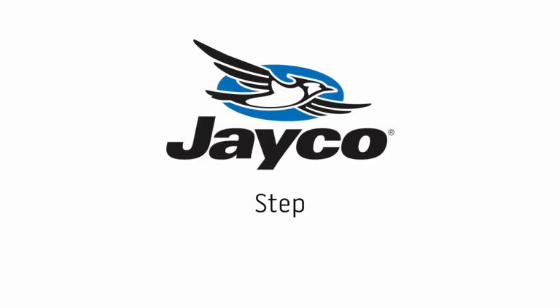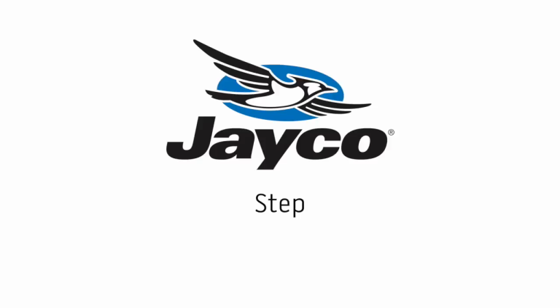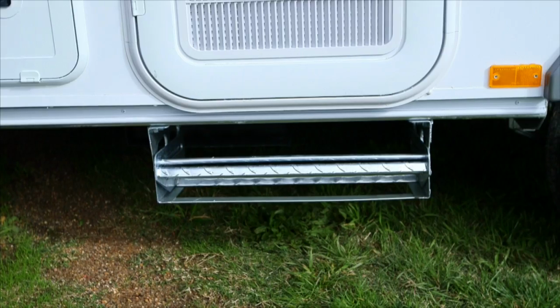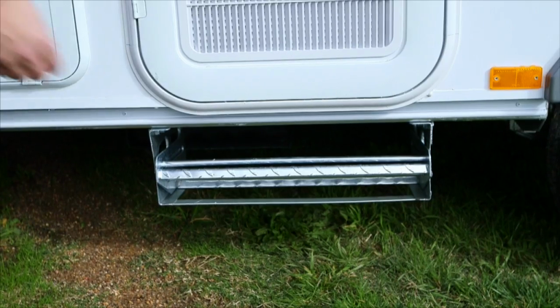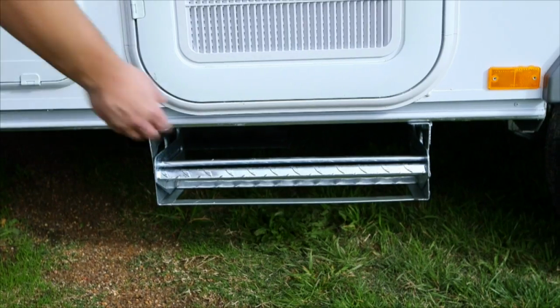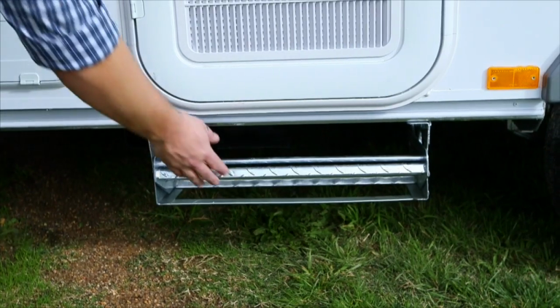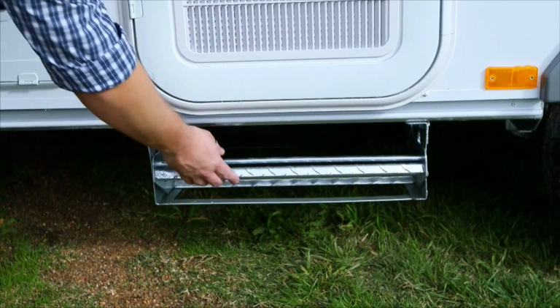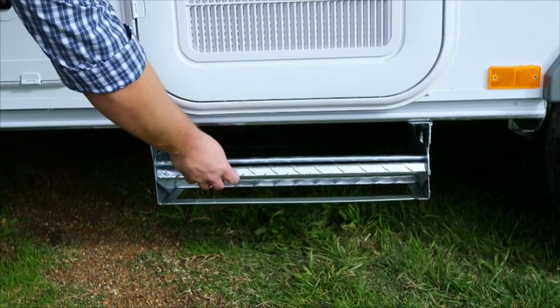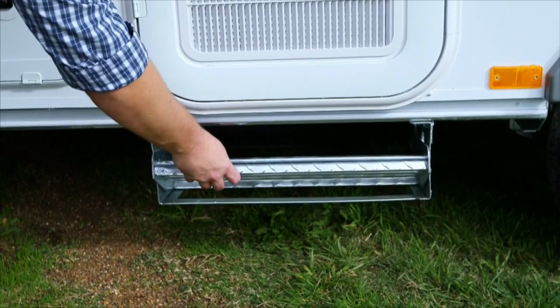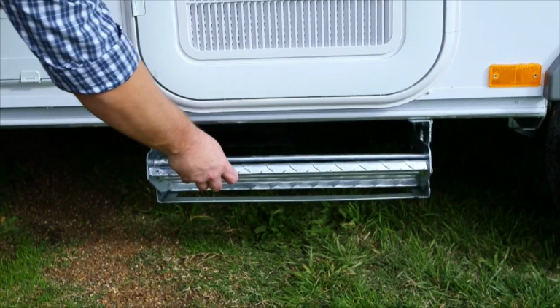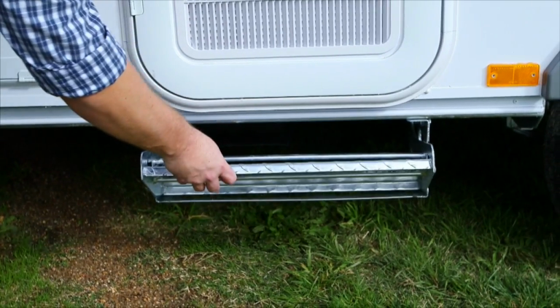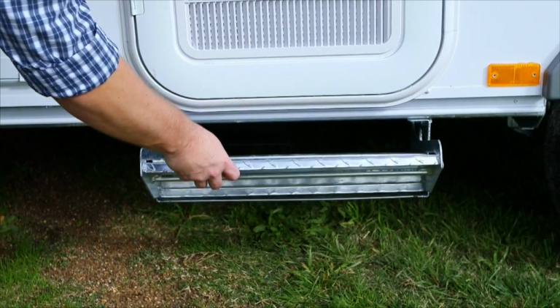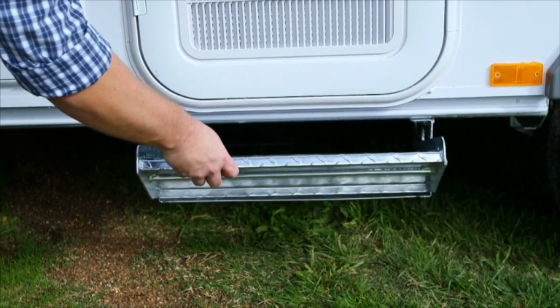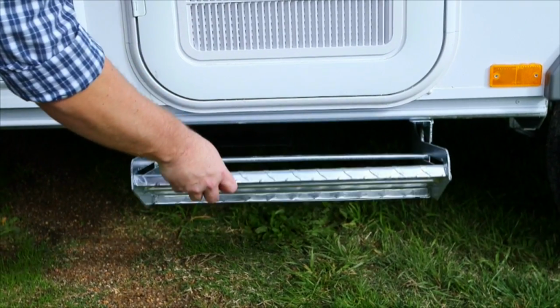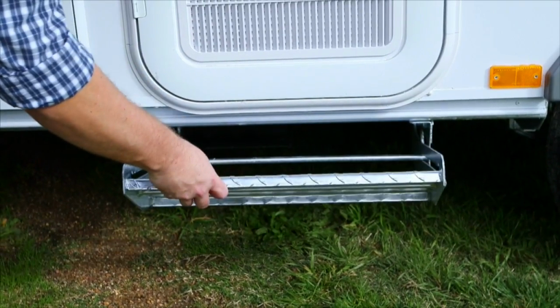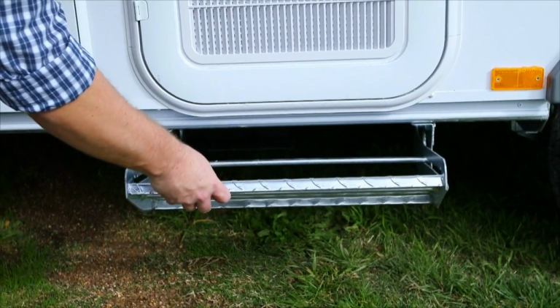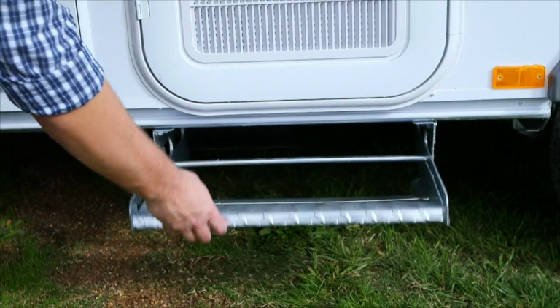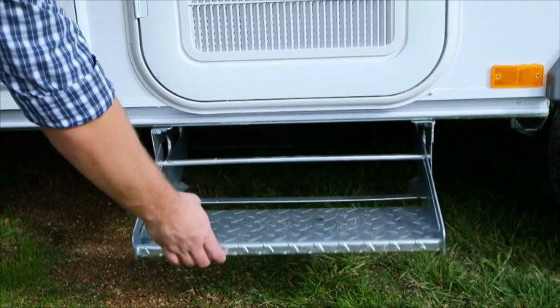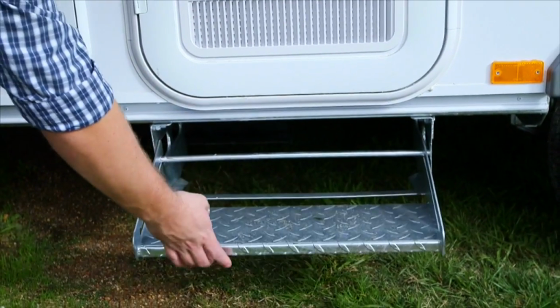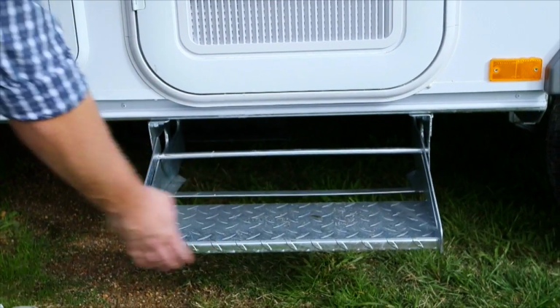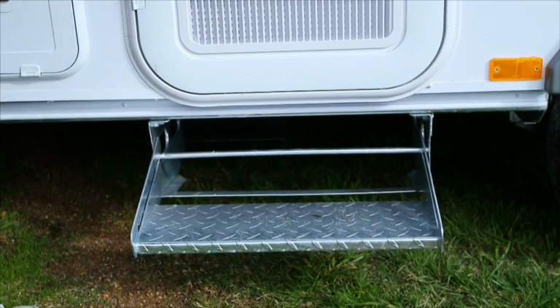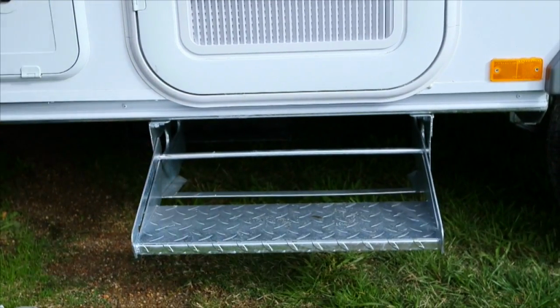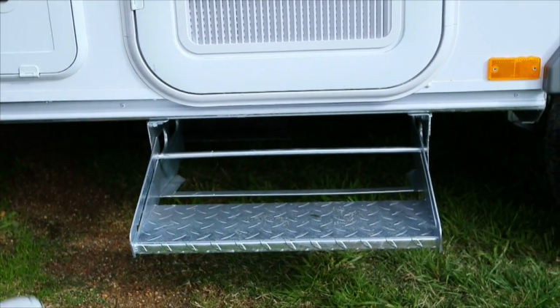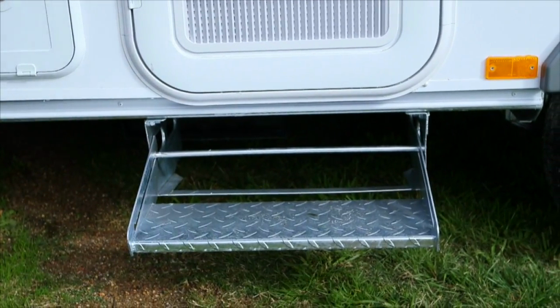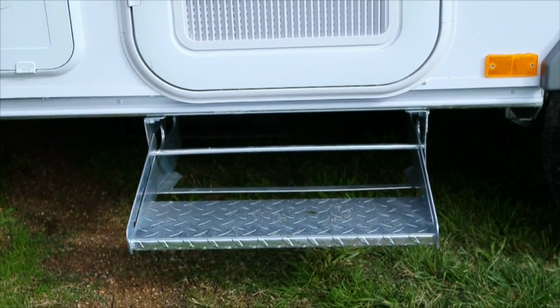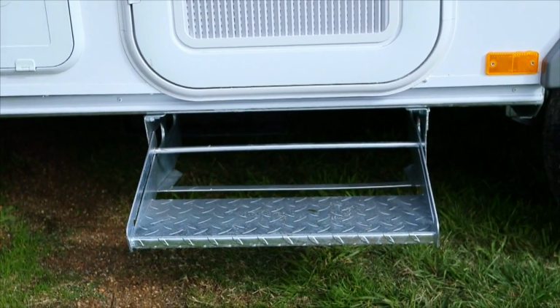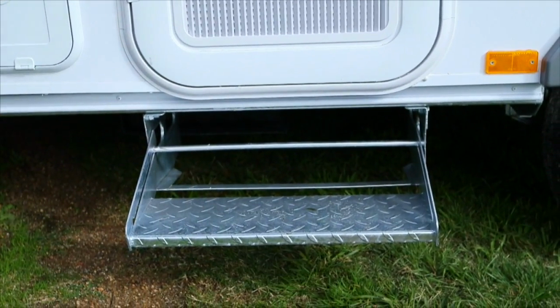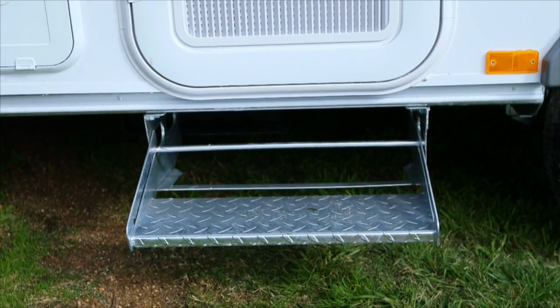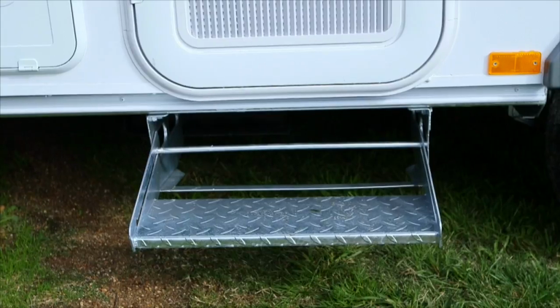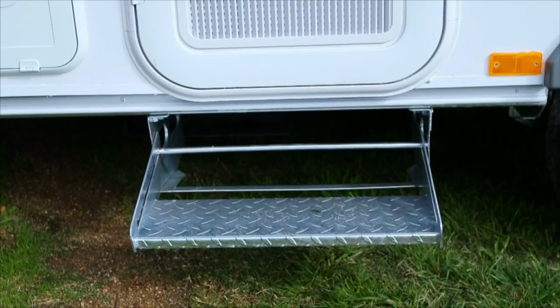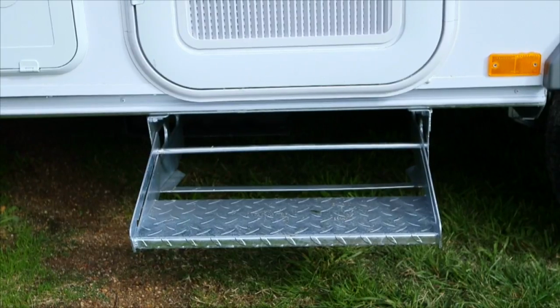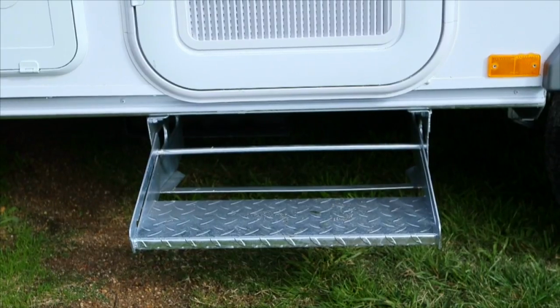The pull-out step is located under the door on the Outback model. Simply pull out the step.